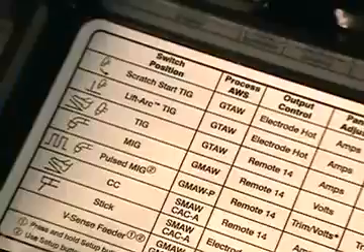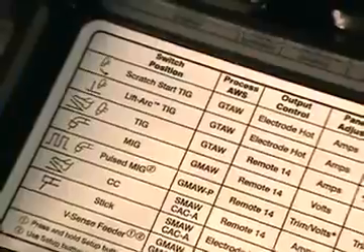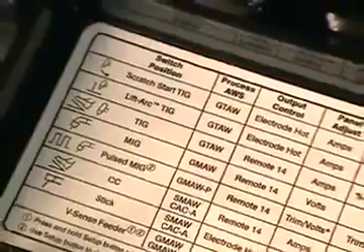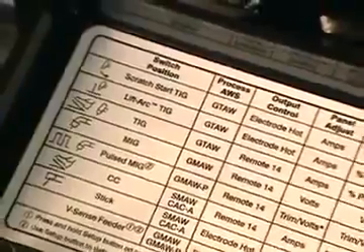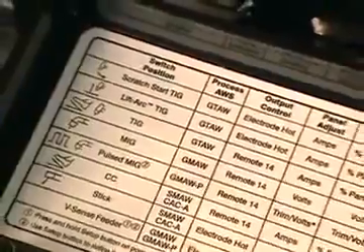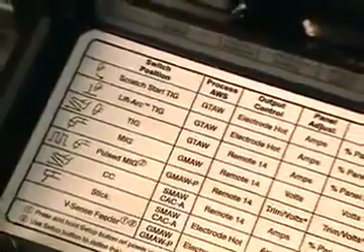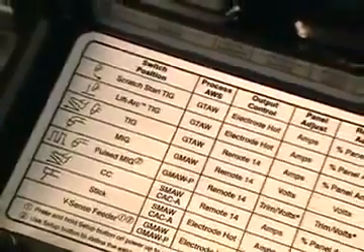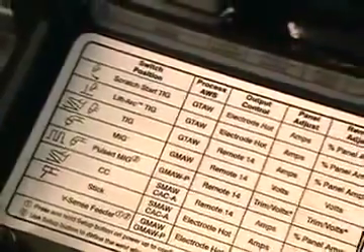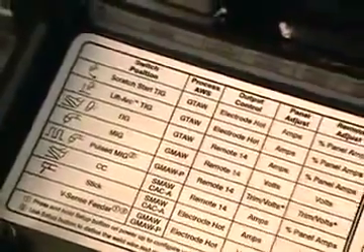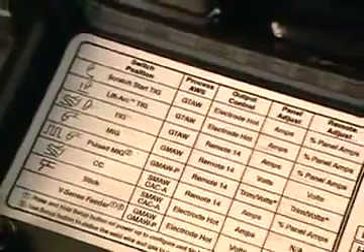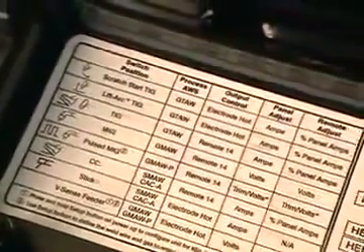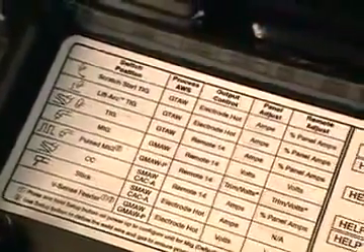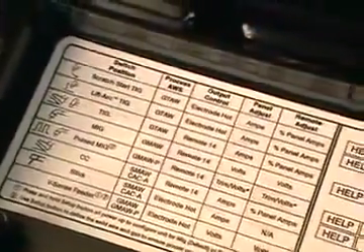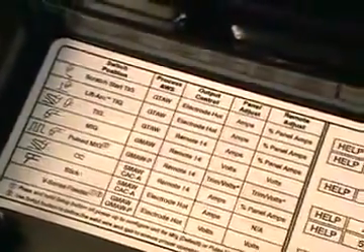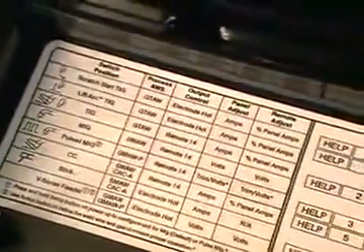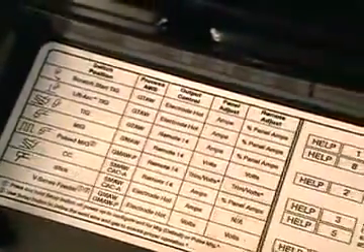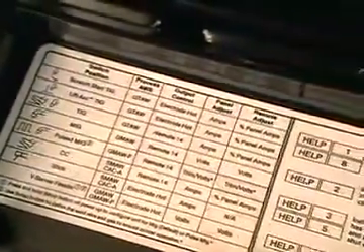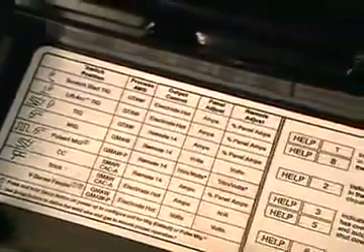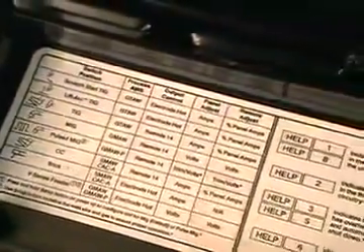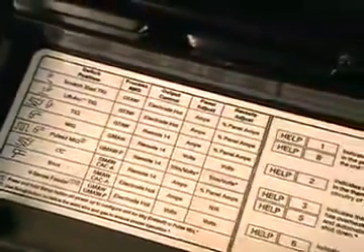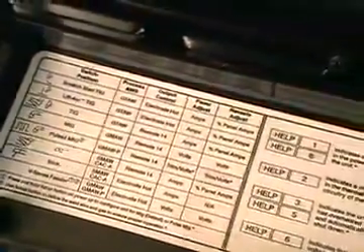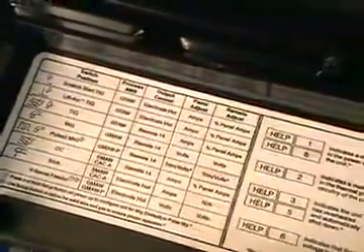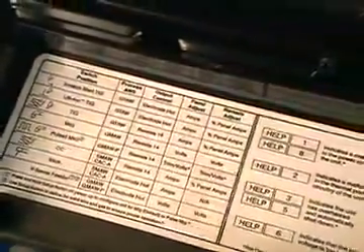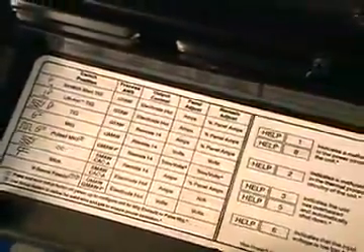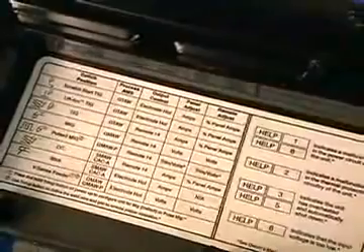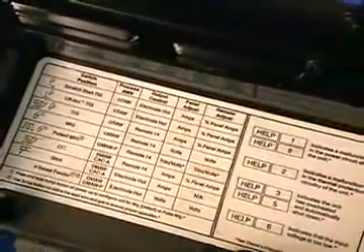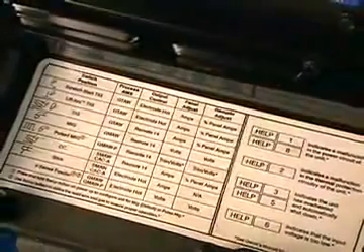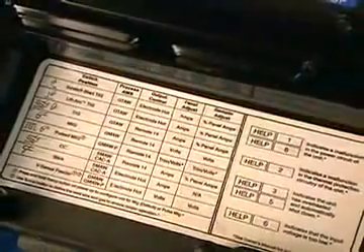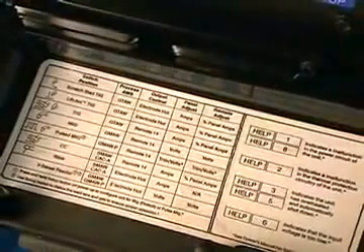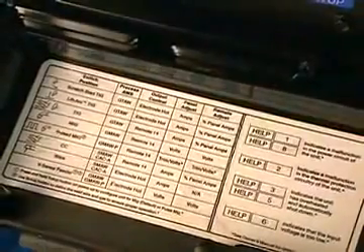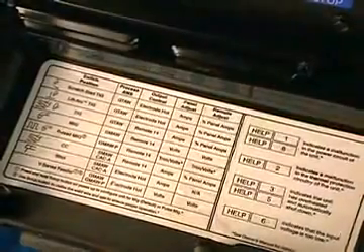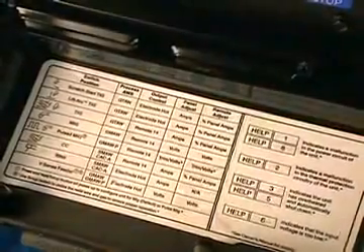Inside the front cover is a chart explaining the graphic symbols and processes. There's also a helpful description of the diagnostic messages.